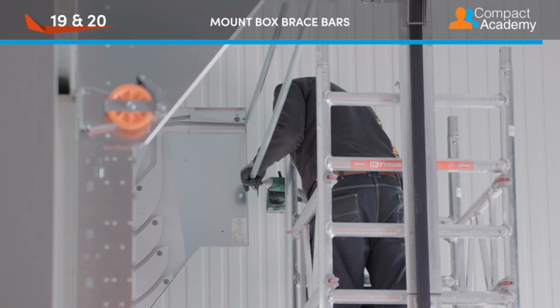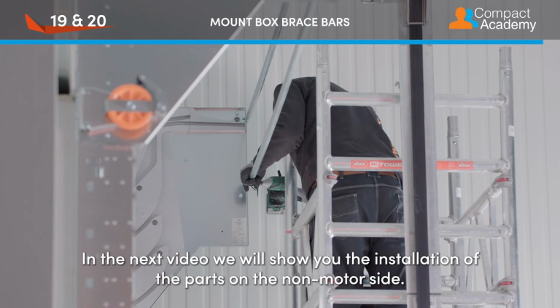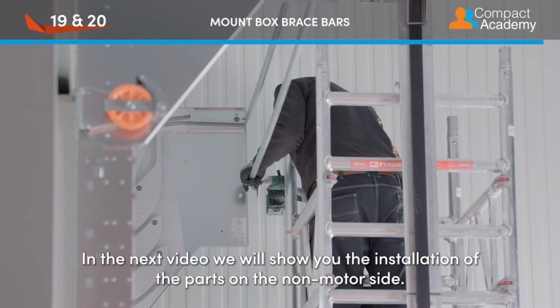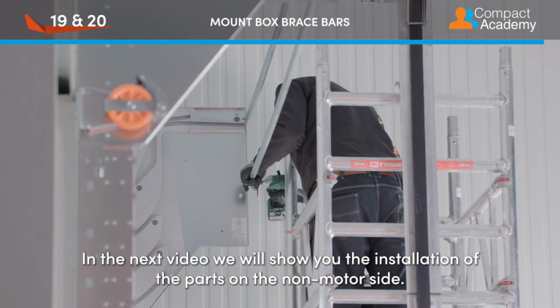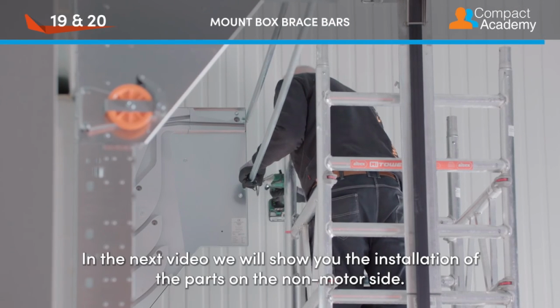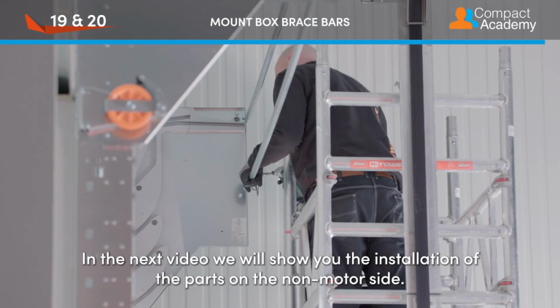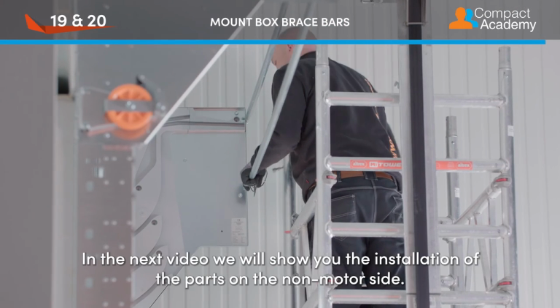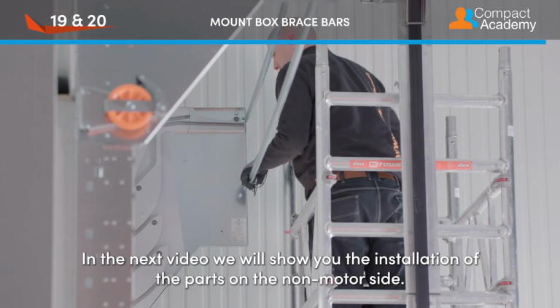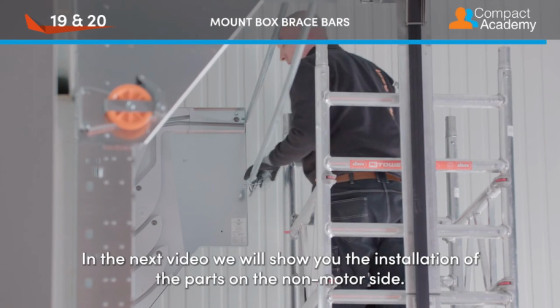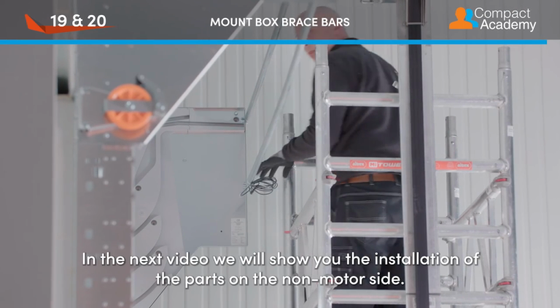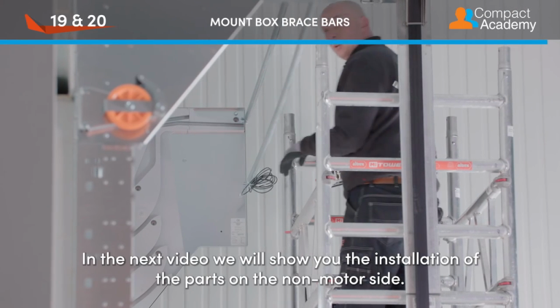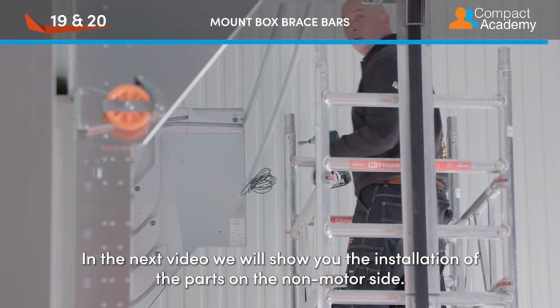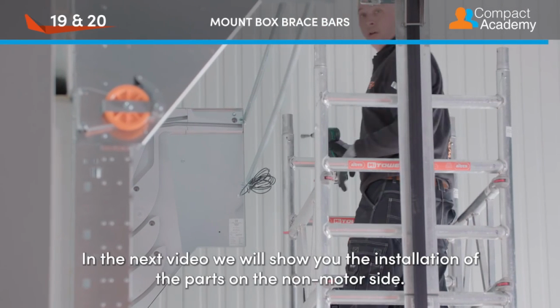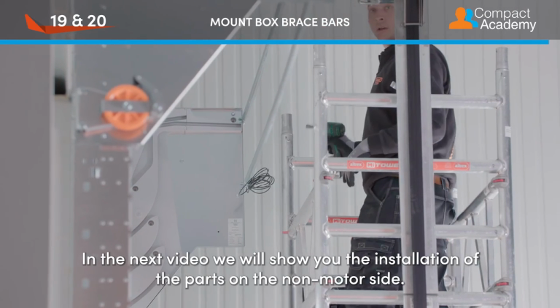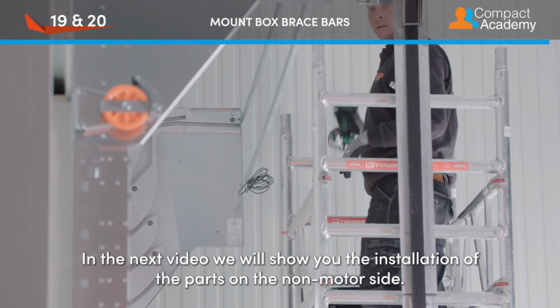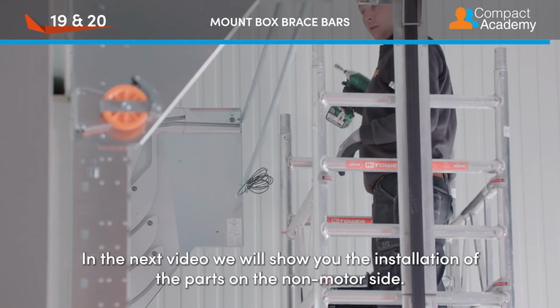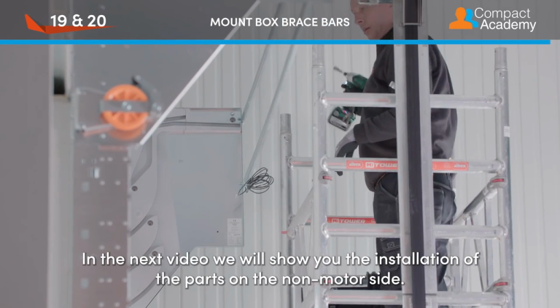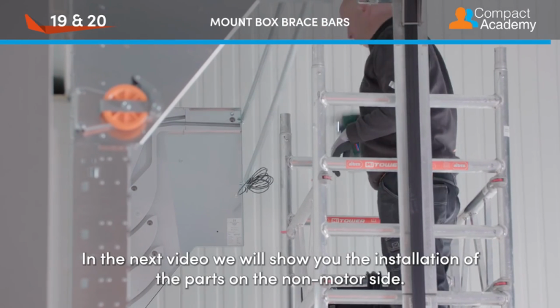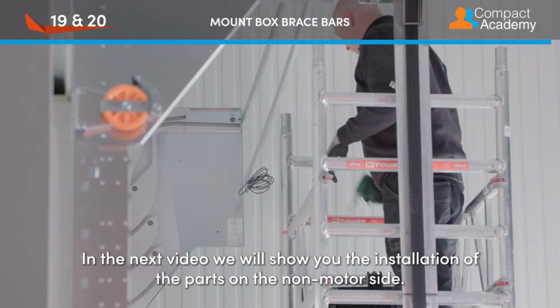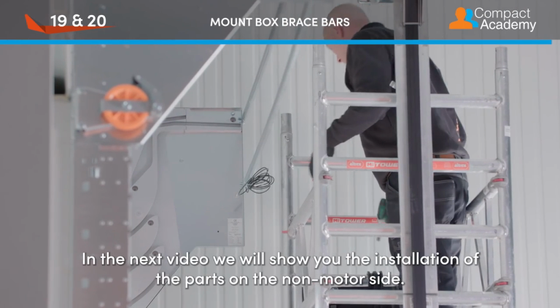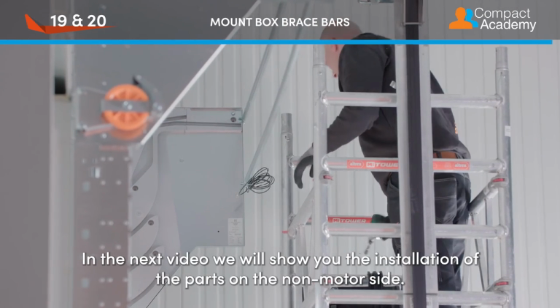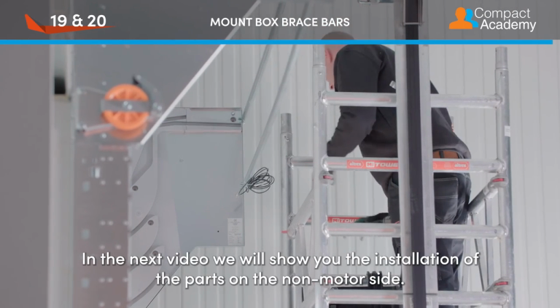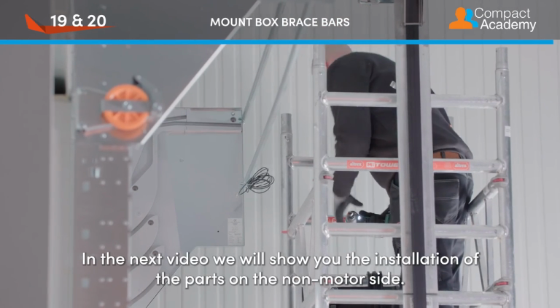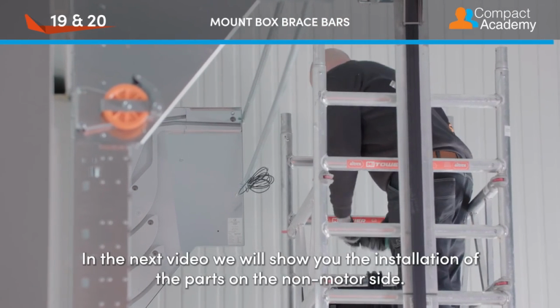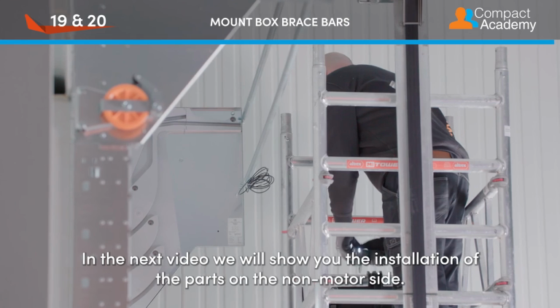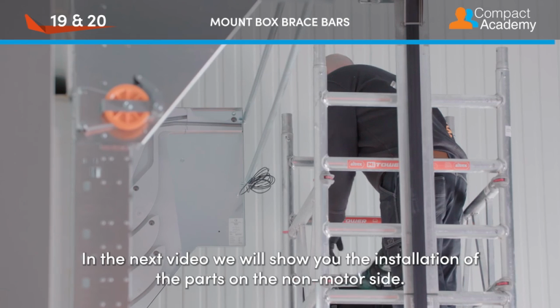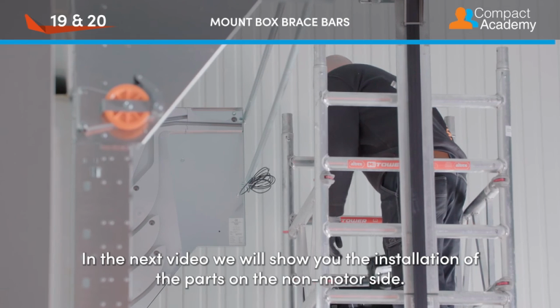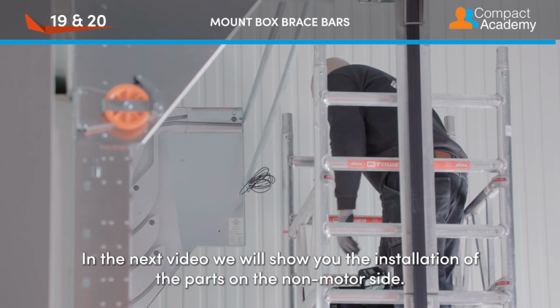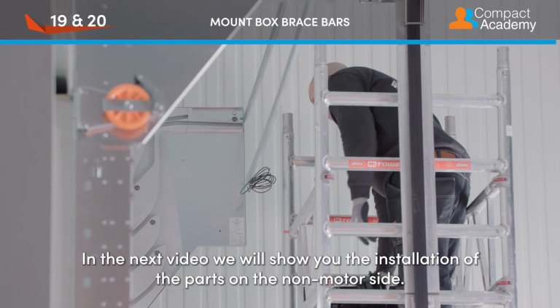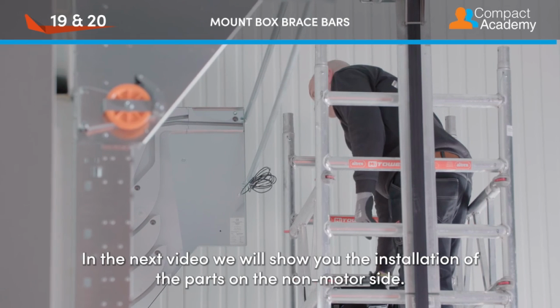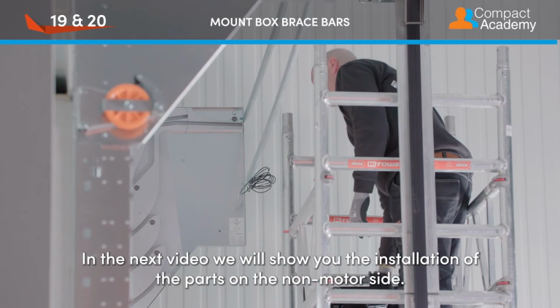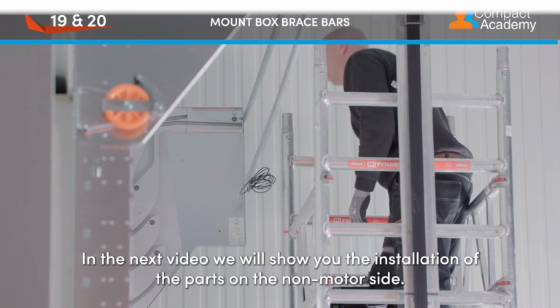In the next video, we will show you the installation of the parts on the non-motor side.